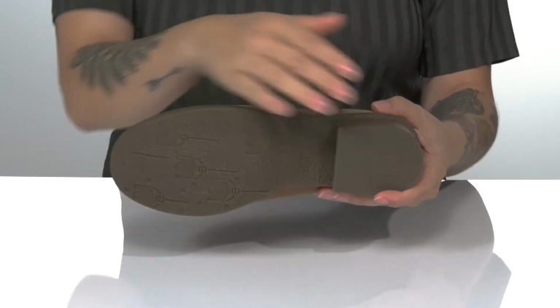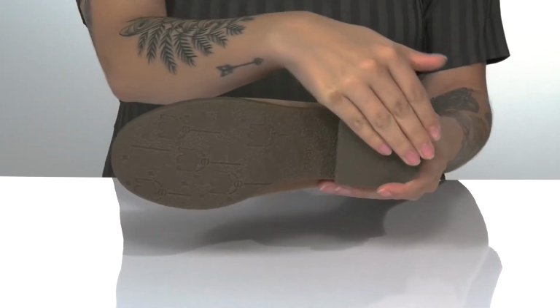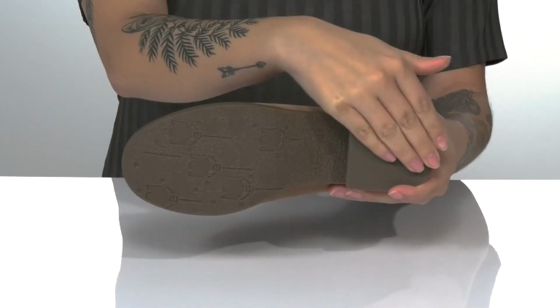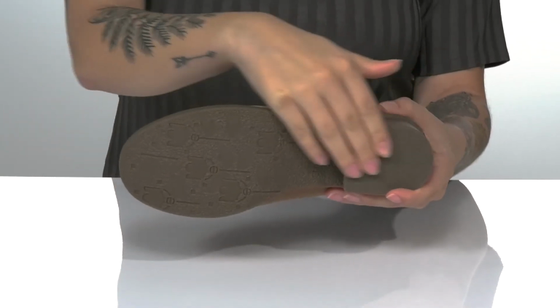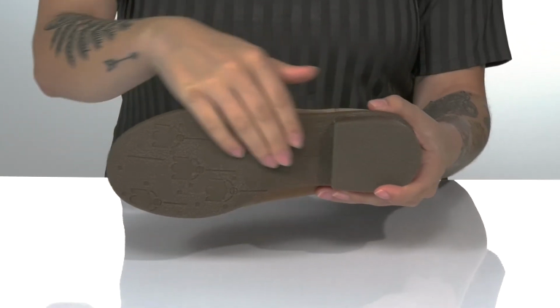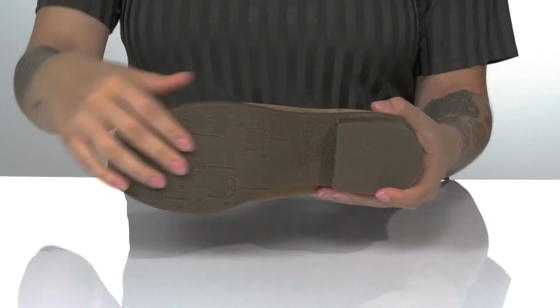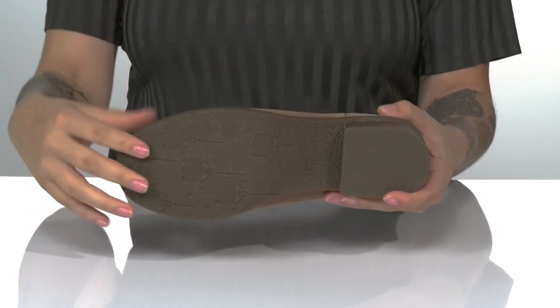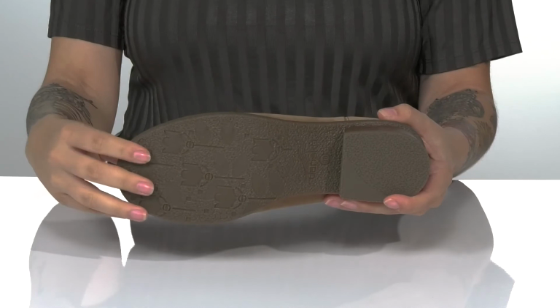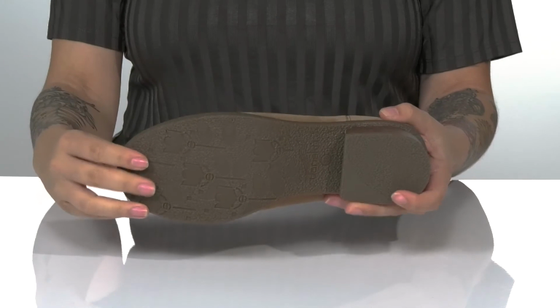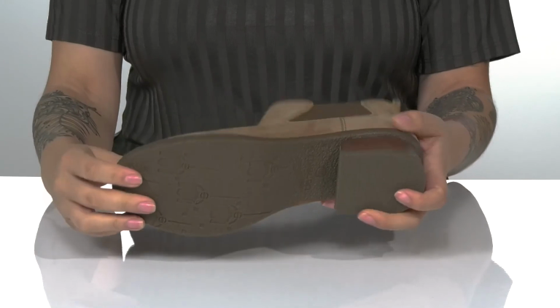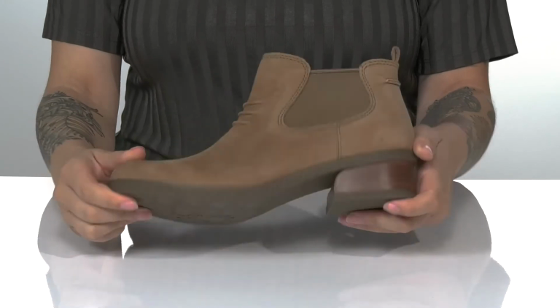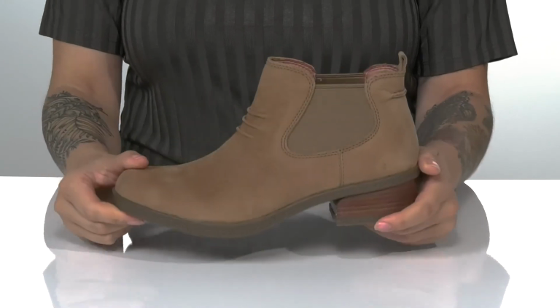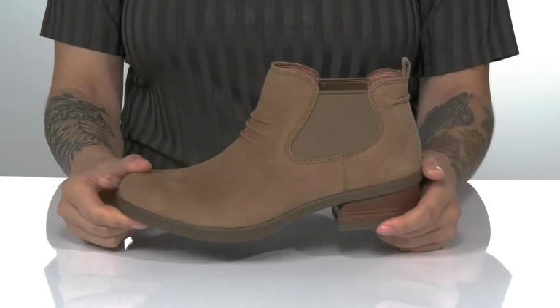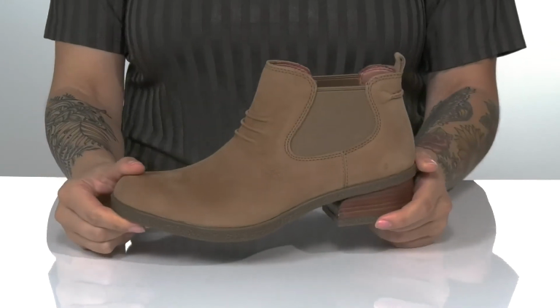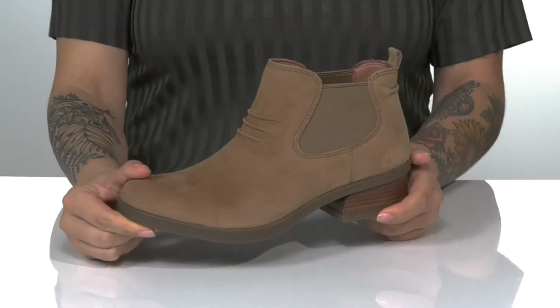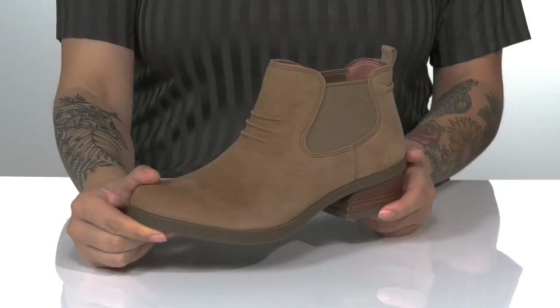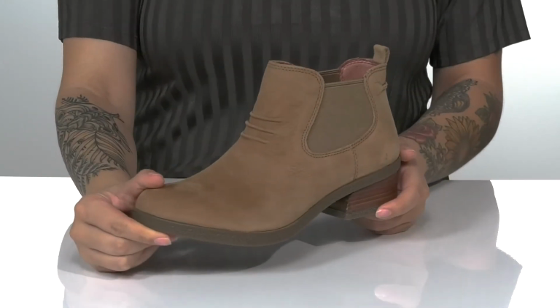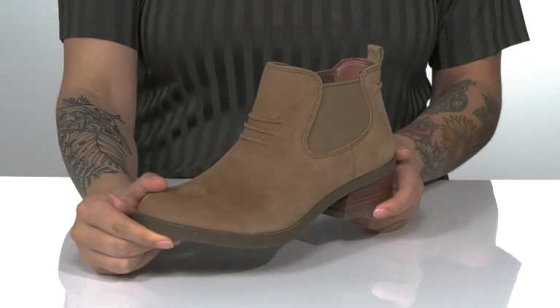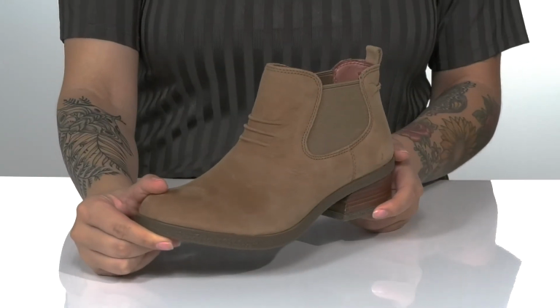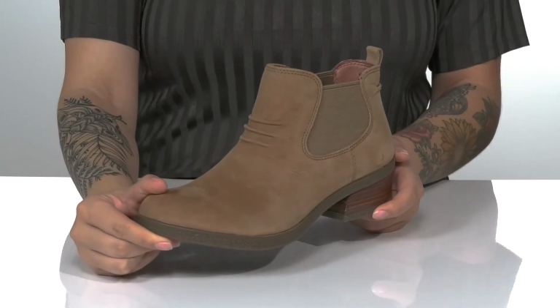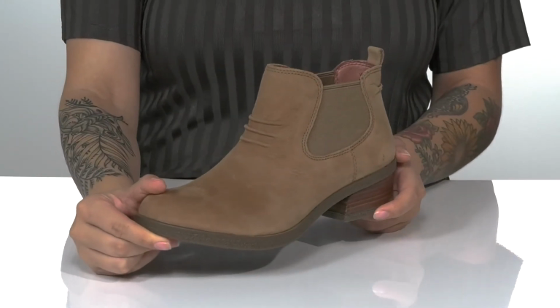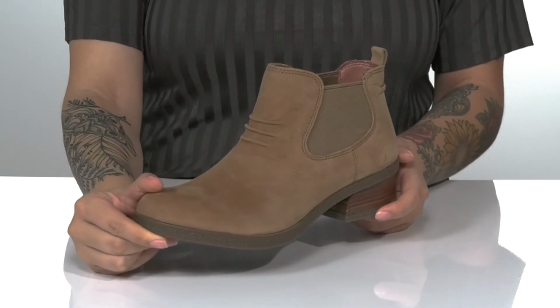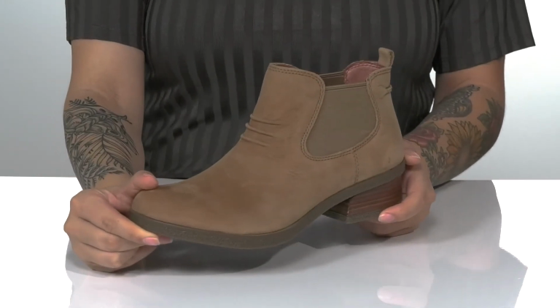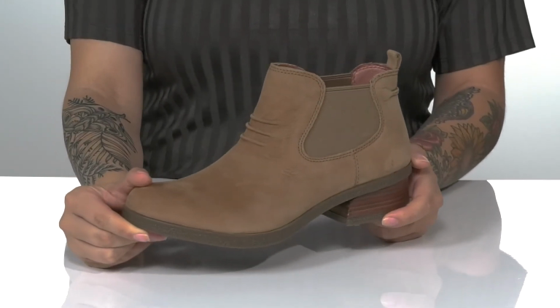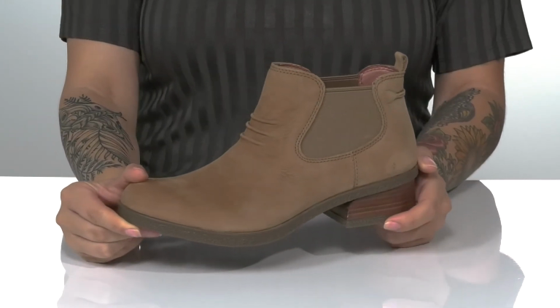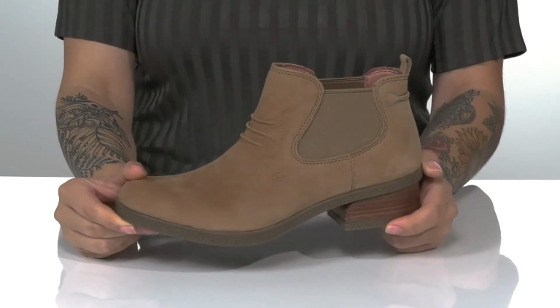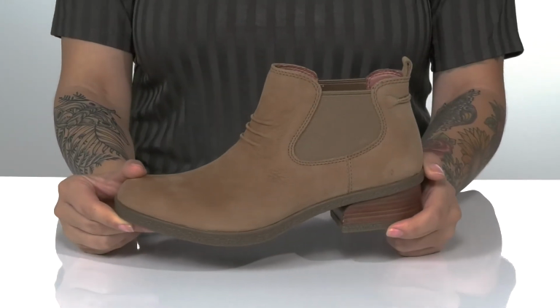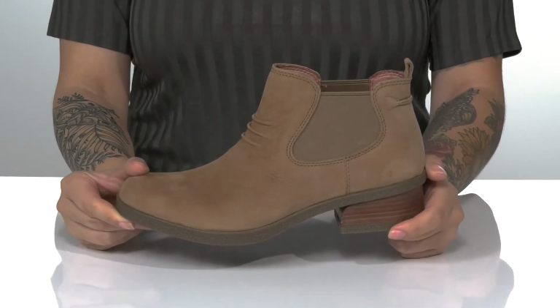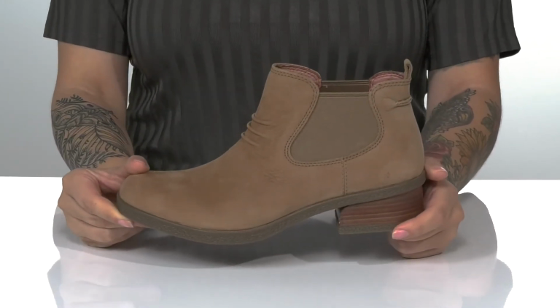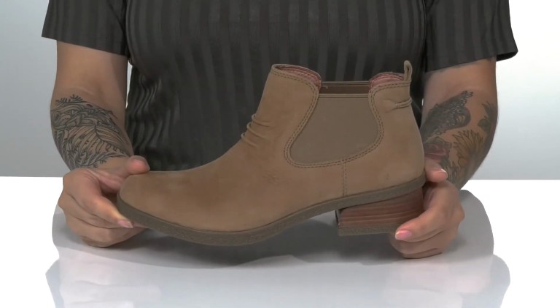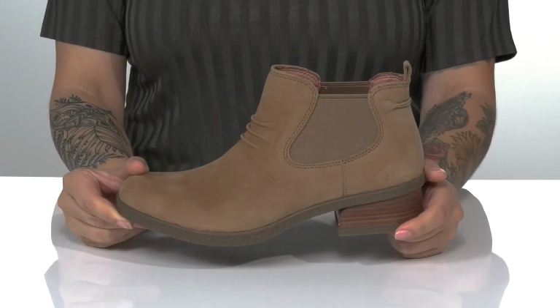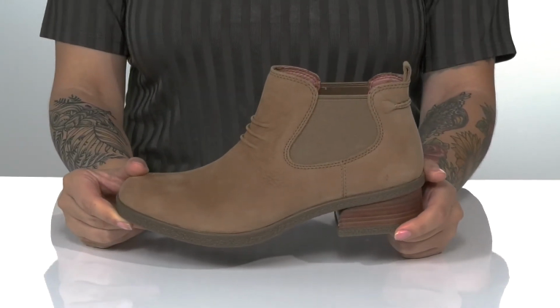Underneath there is a textured outsole for traction. And I think these would pair very well with a cardigan and some leggings.